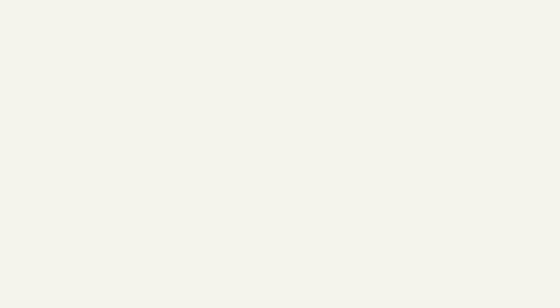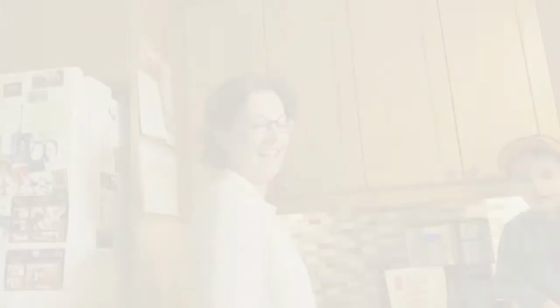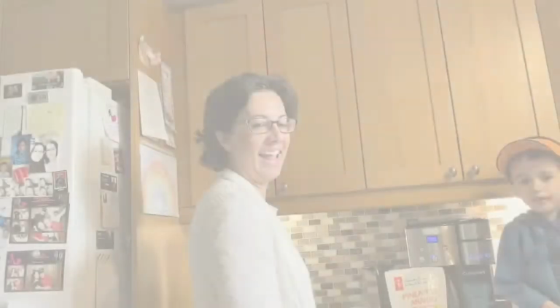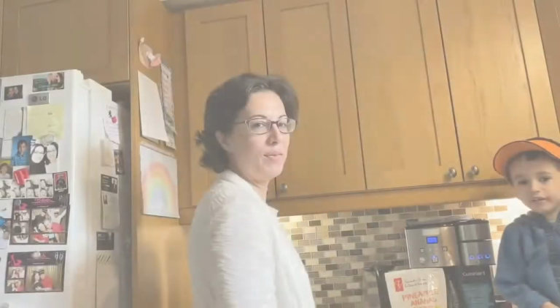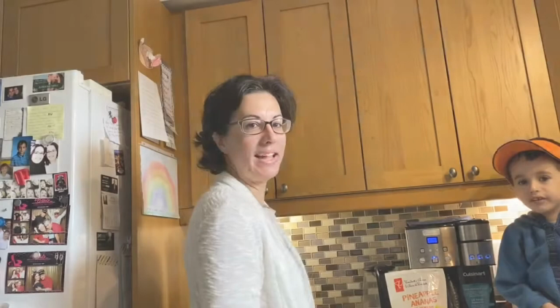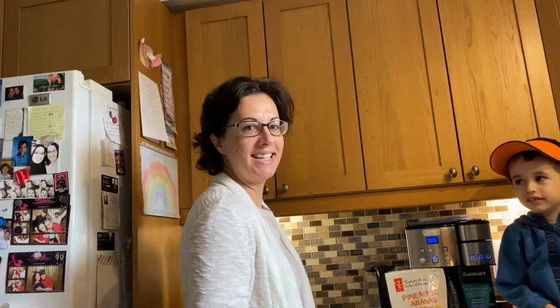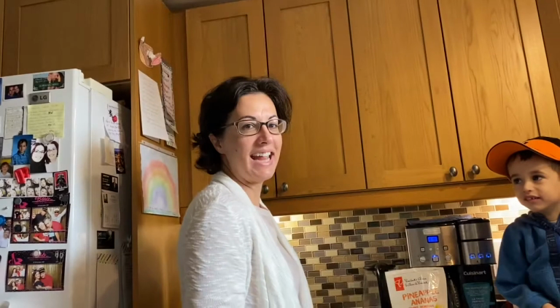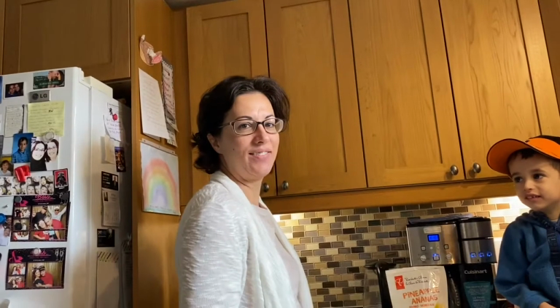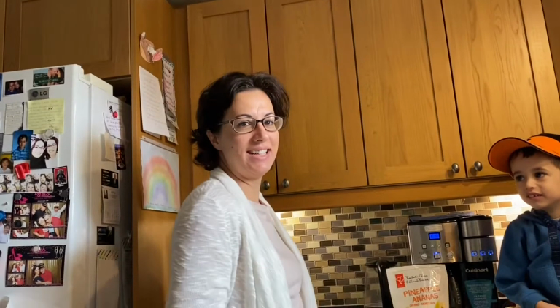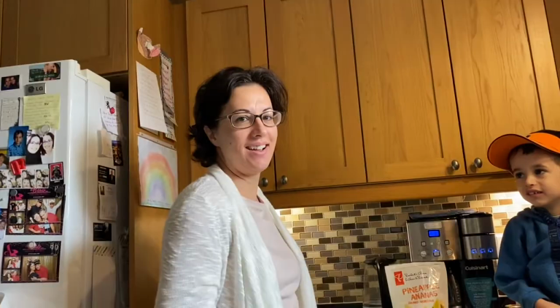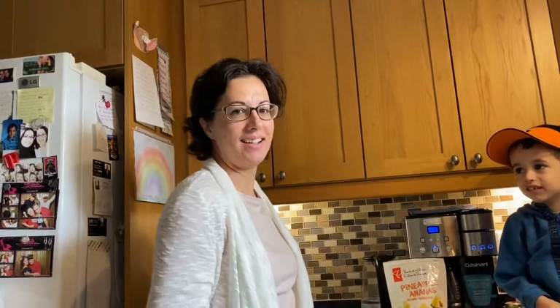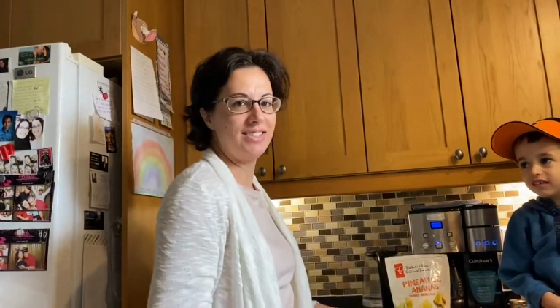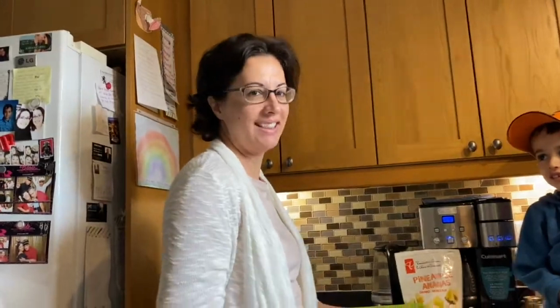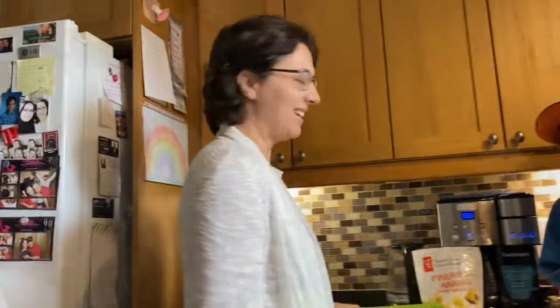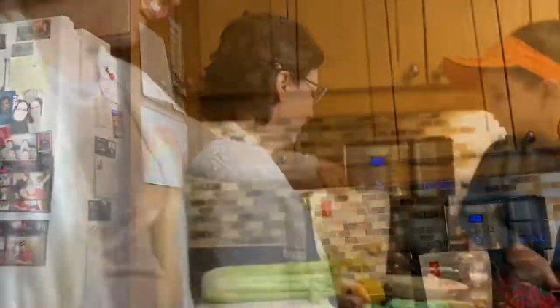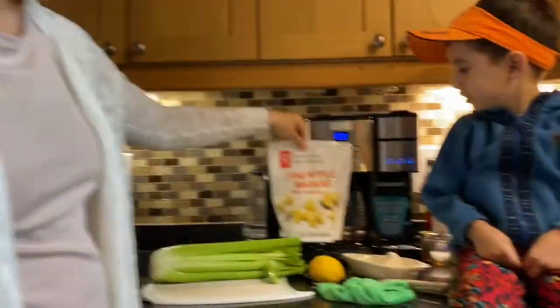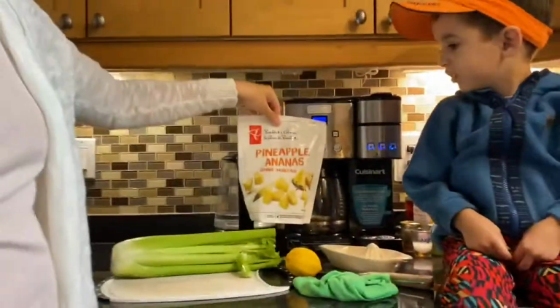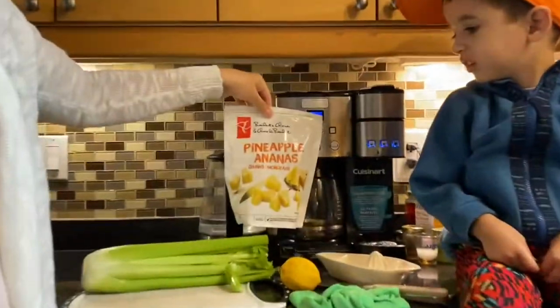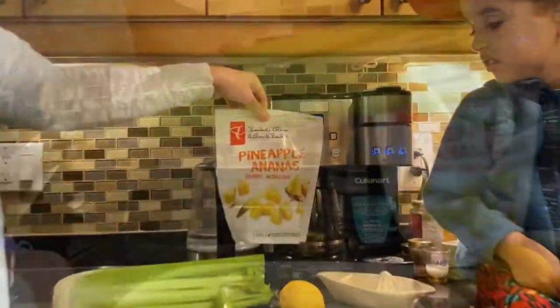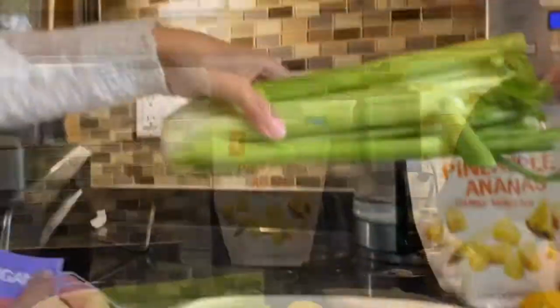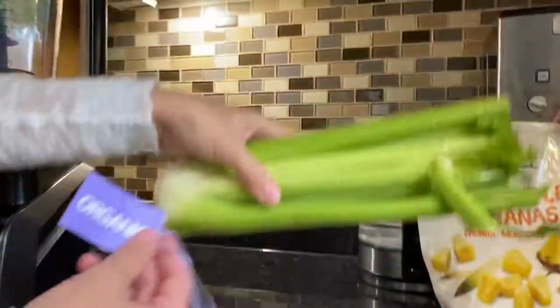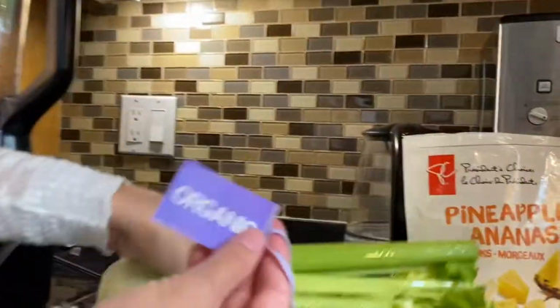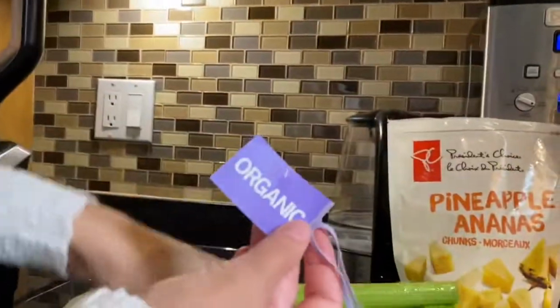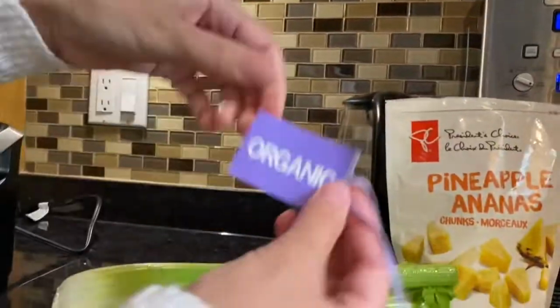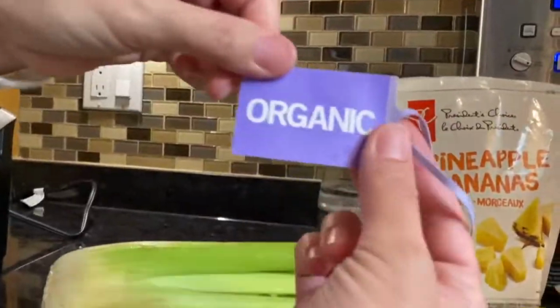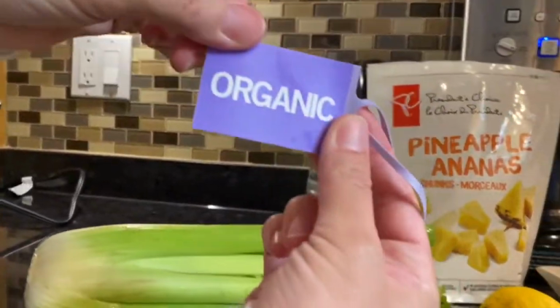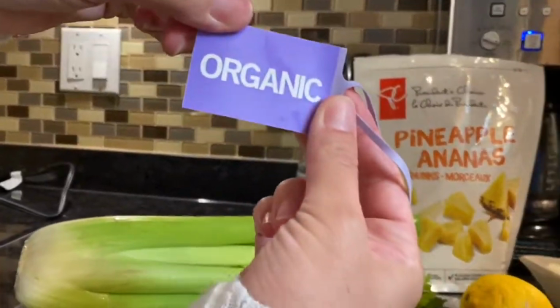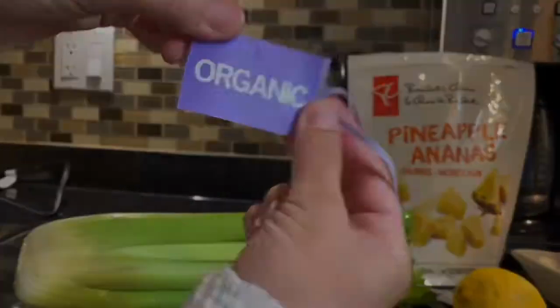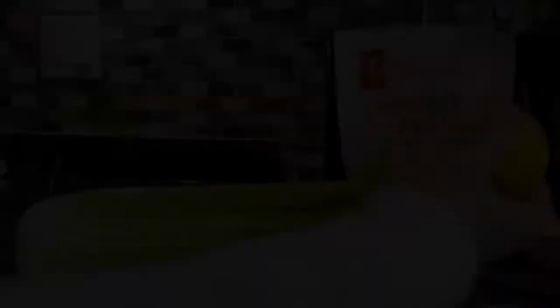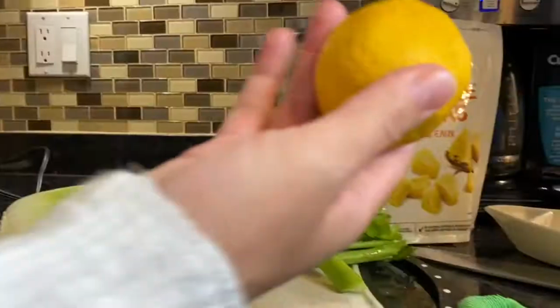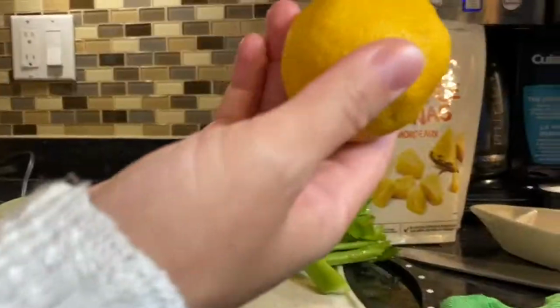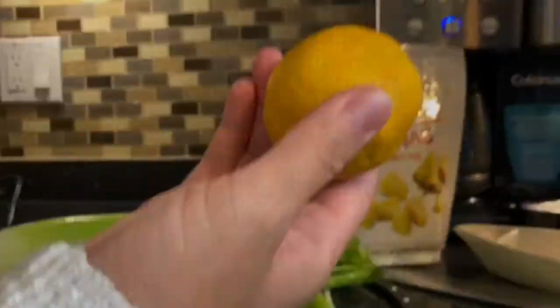Hey, we're making a shake for detox. Check this out. Pineapple, celery, organic, and a lemon.